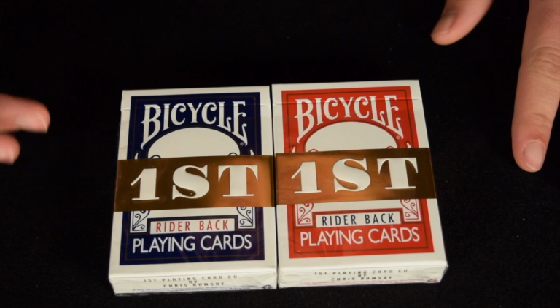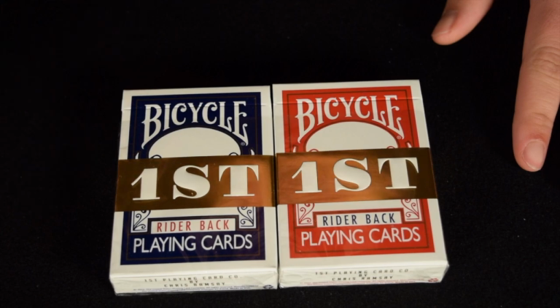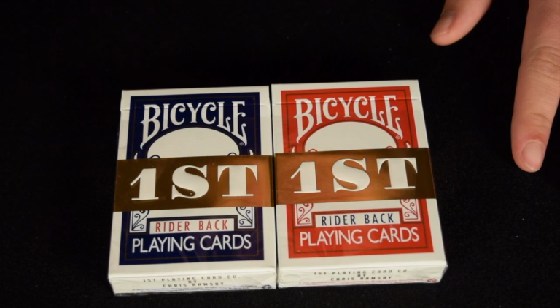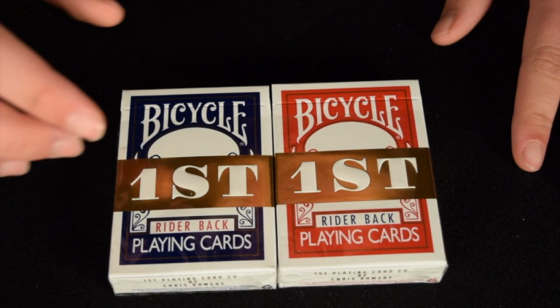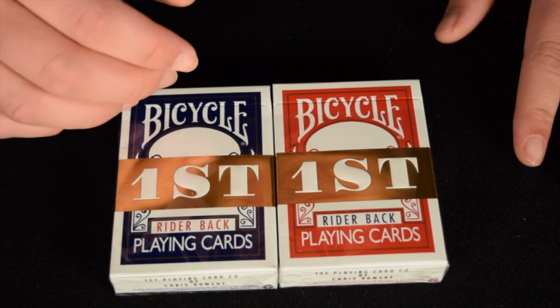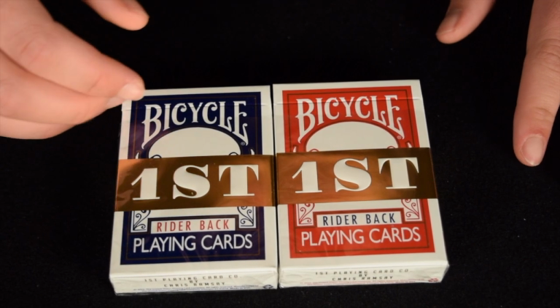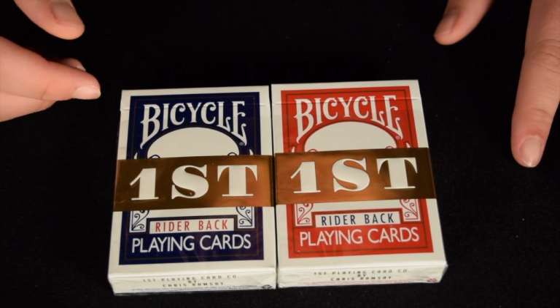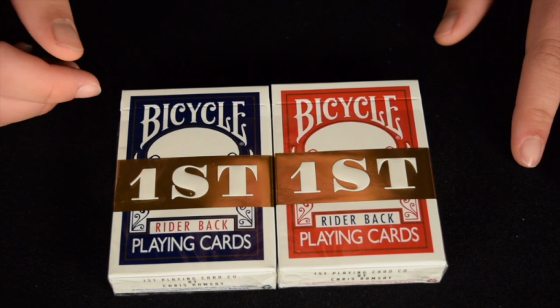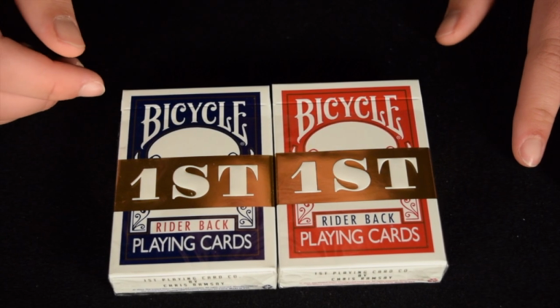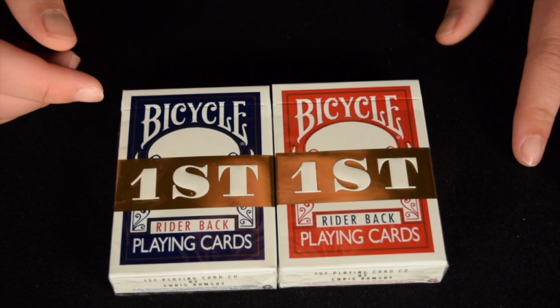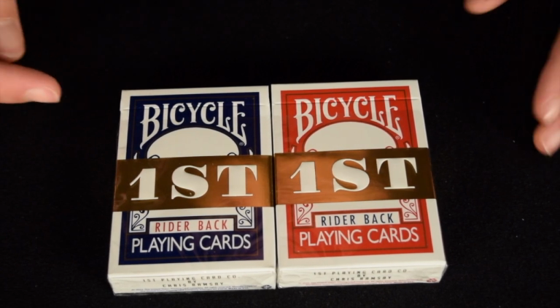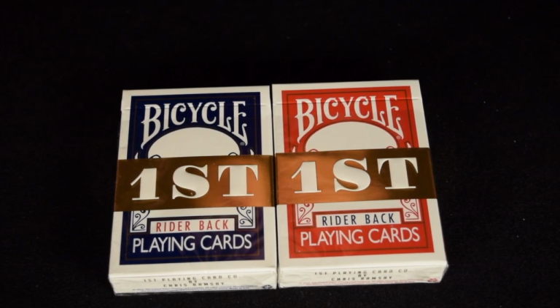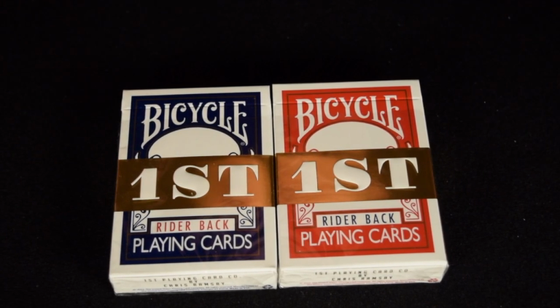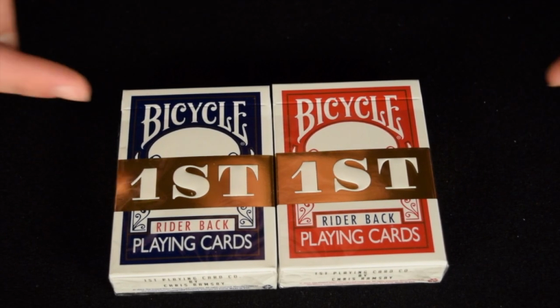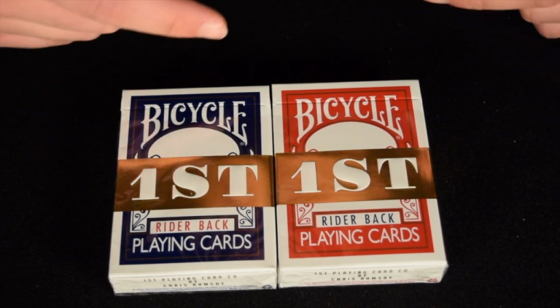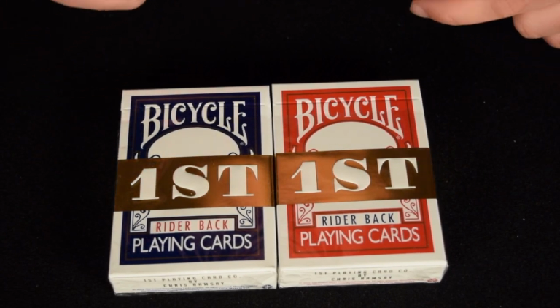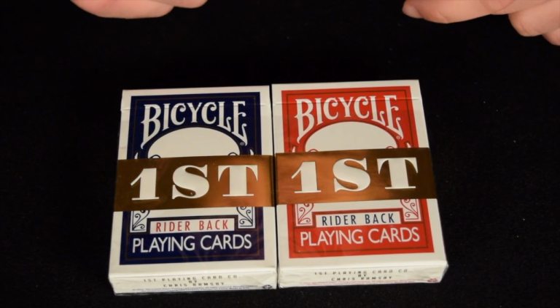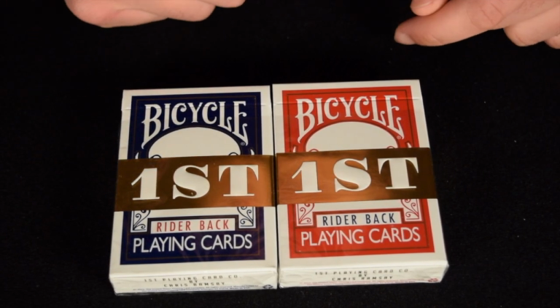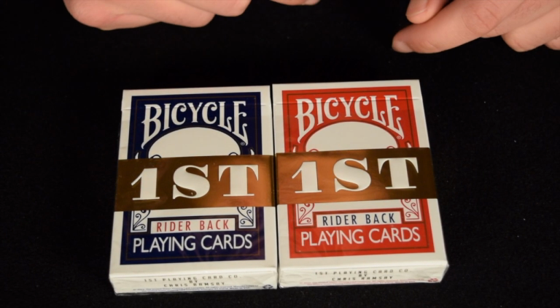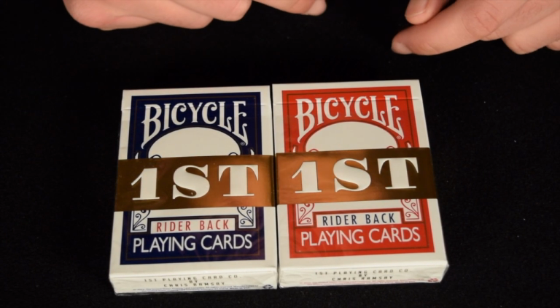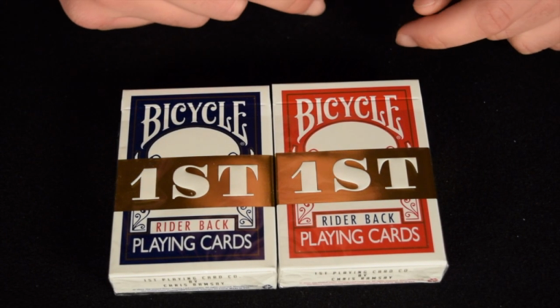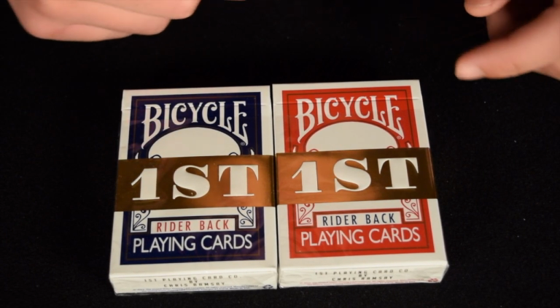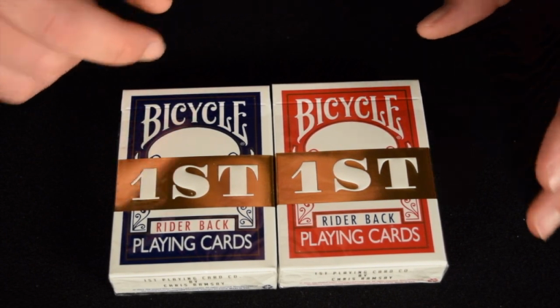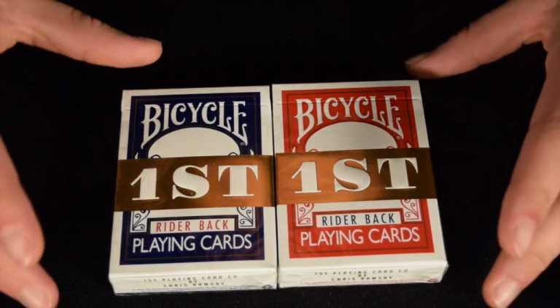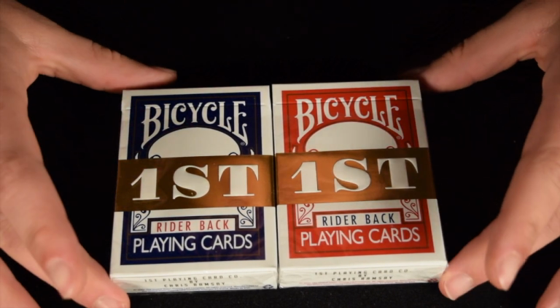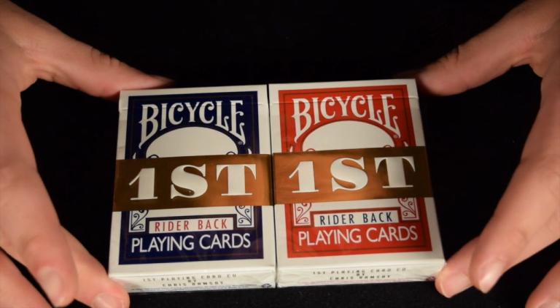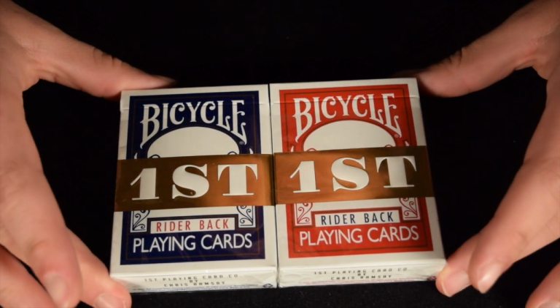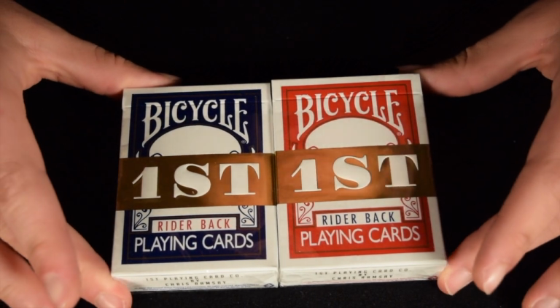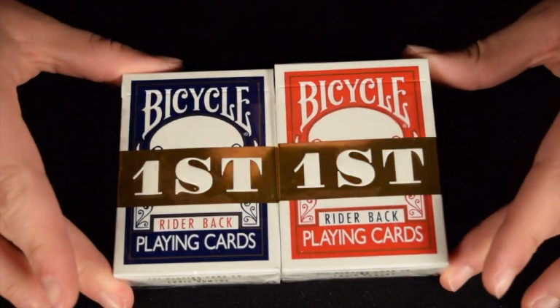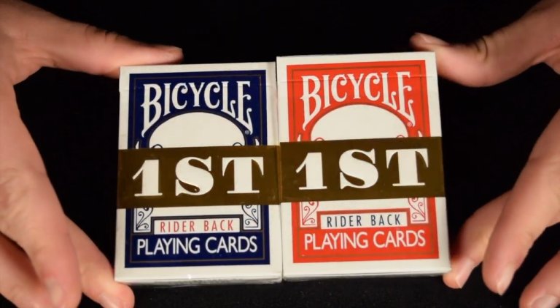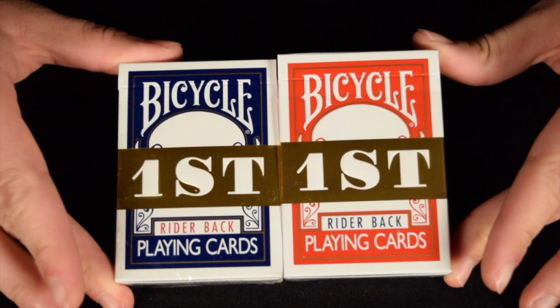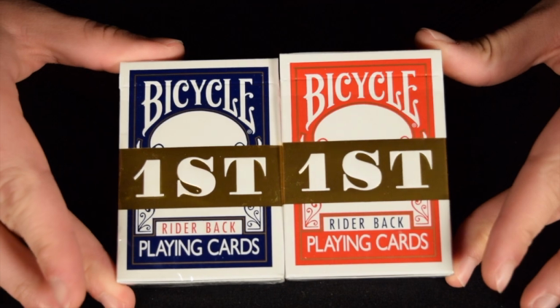Hello everyone and welcome back to the channel. In today's video I'm going to be reviewing the First Bicycle deck.